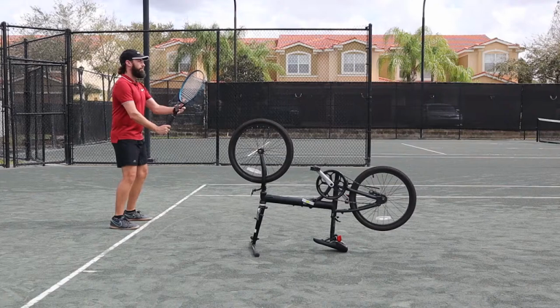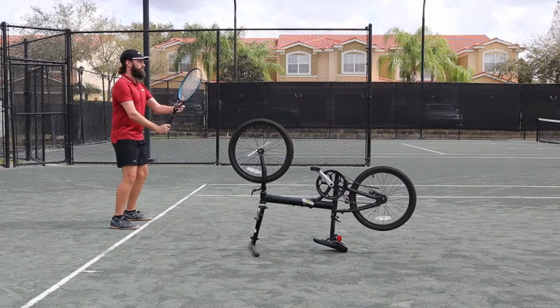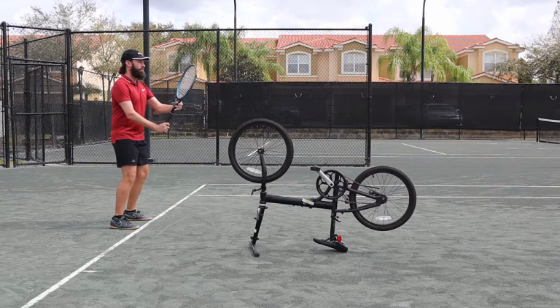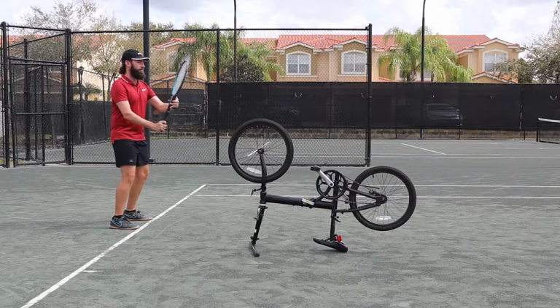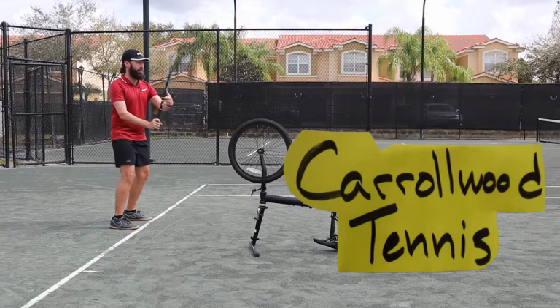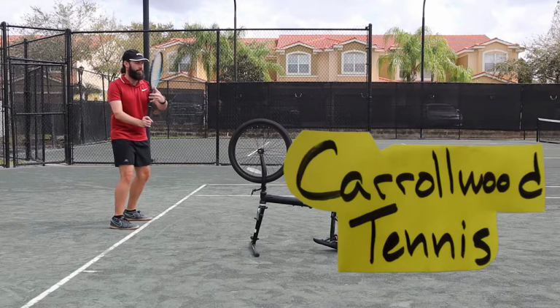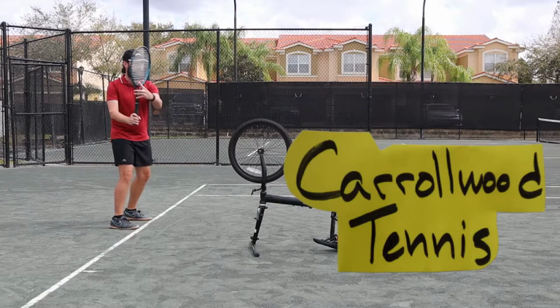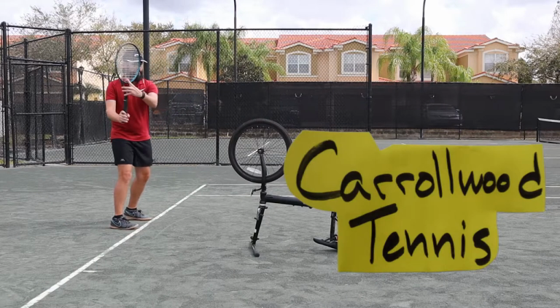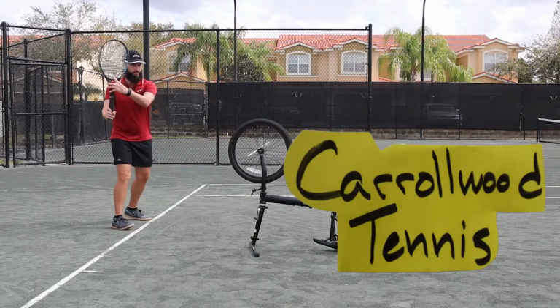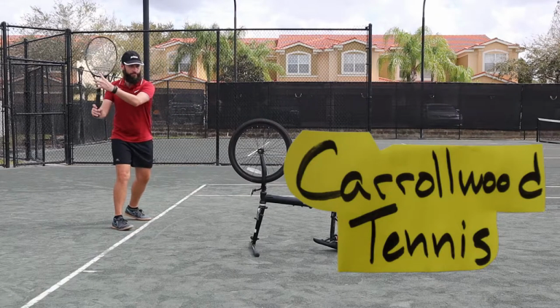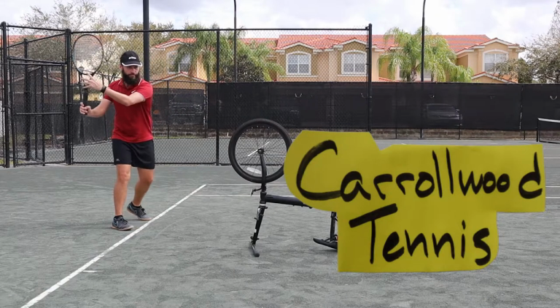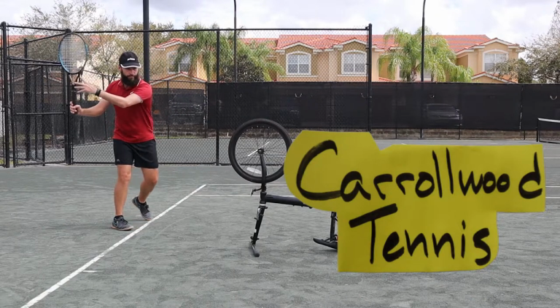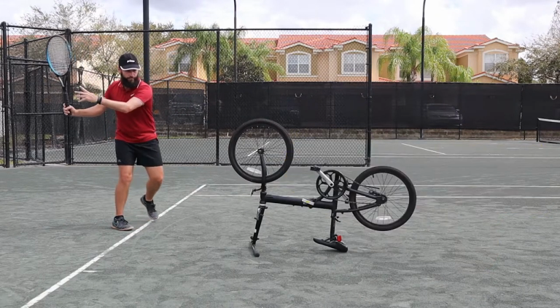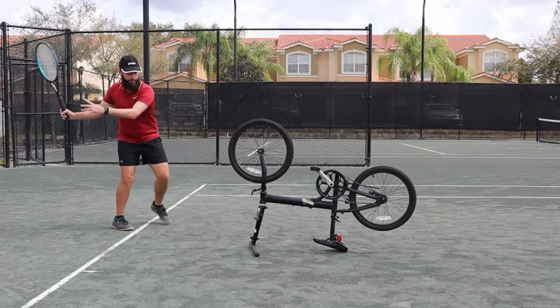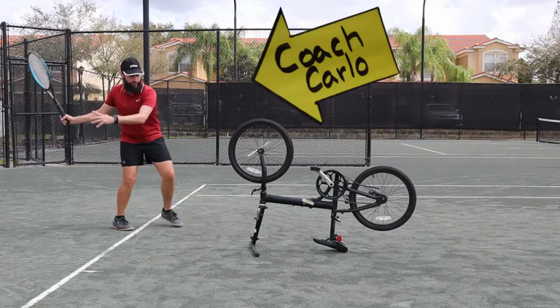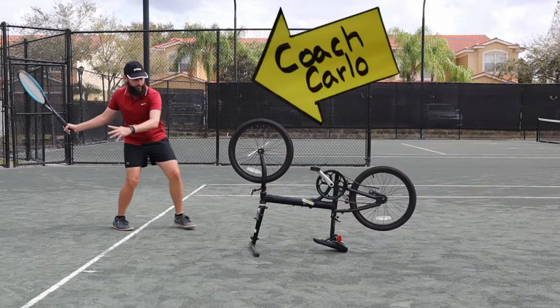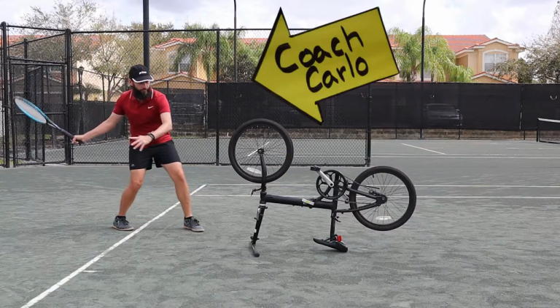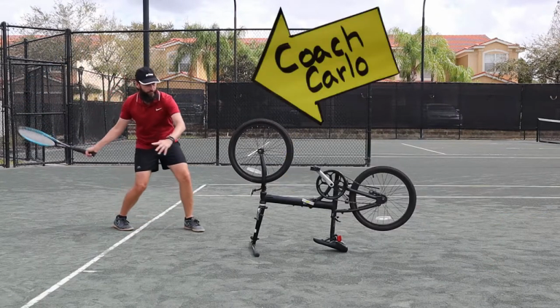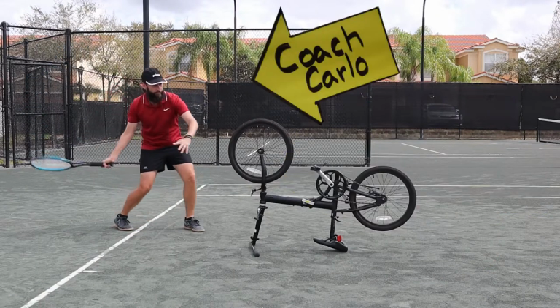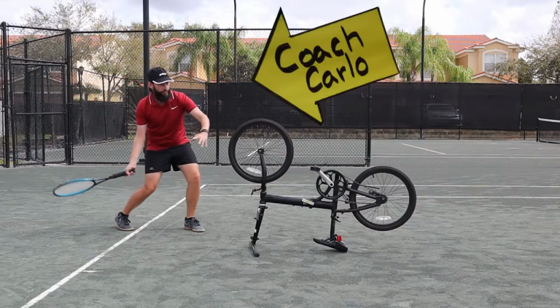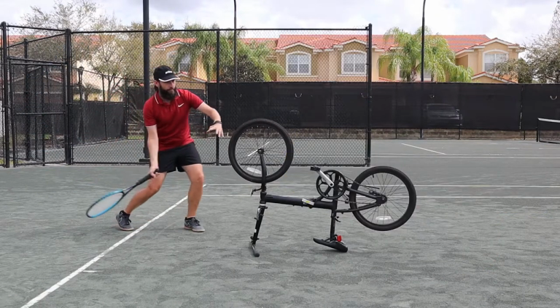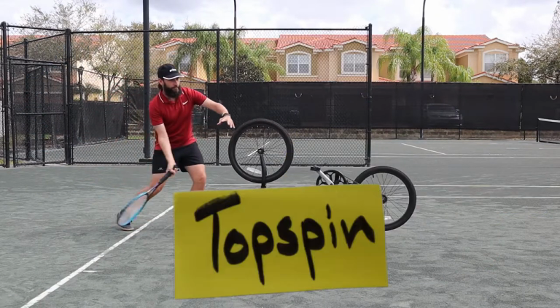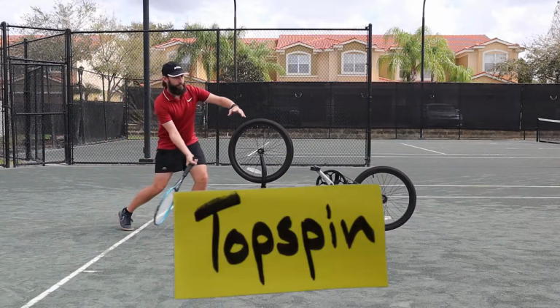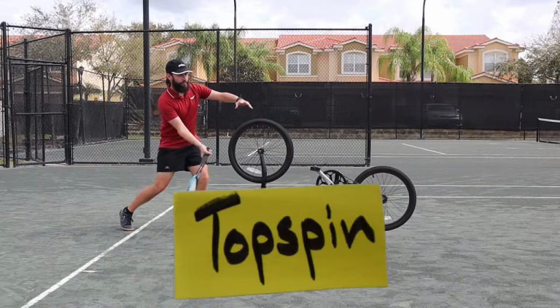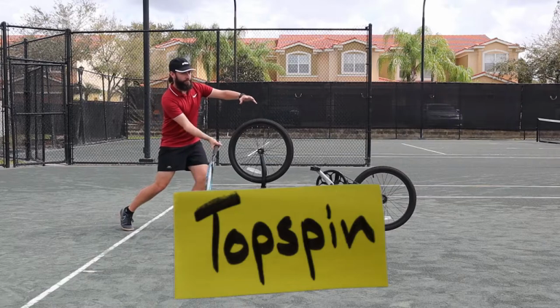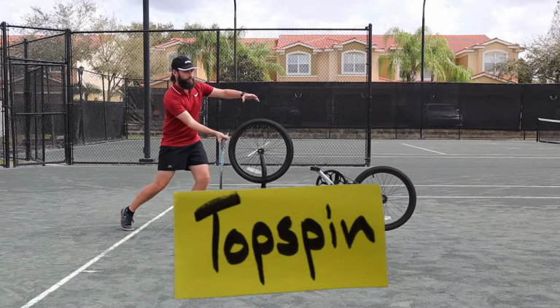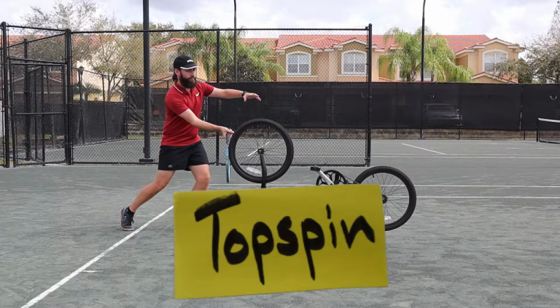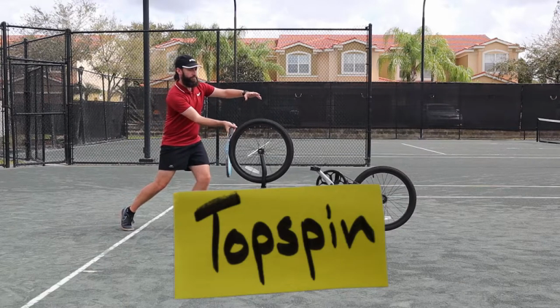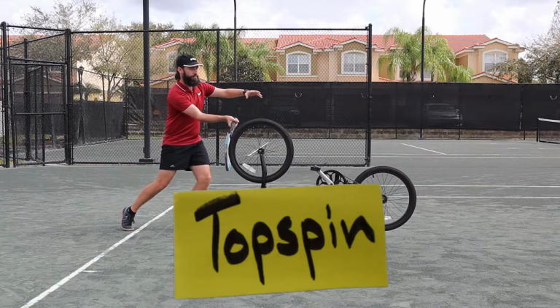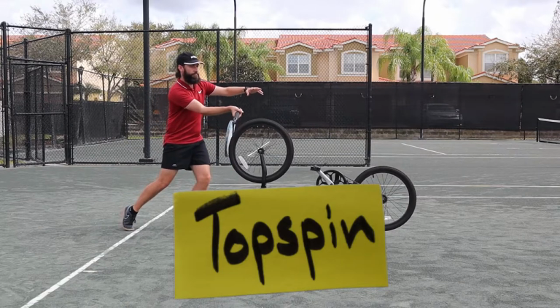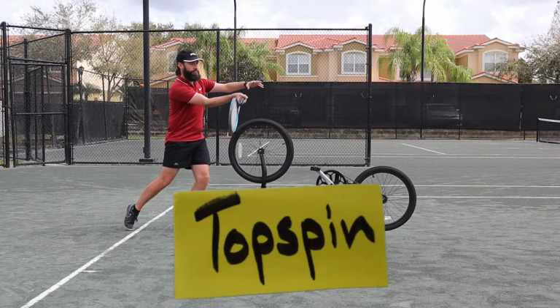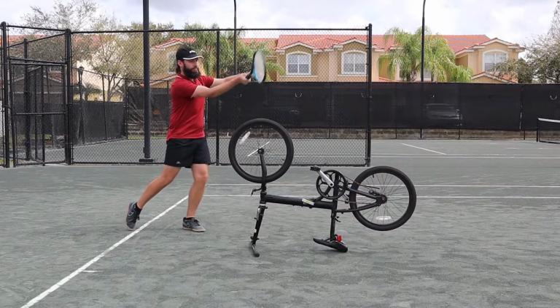Hey everyone, welcome to Carrowood Tennis. This is Coach Carlo here and today we're going to be talking about how to teach yourself topspin.